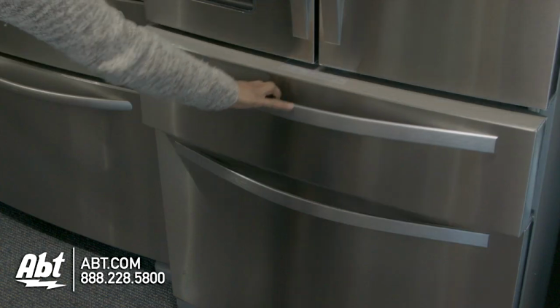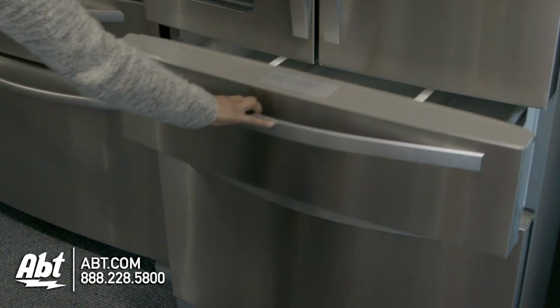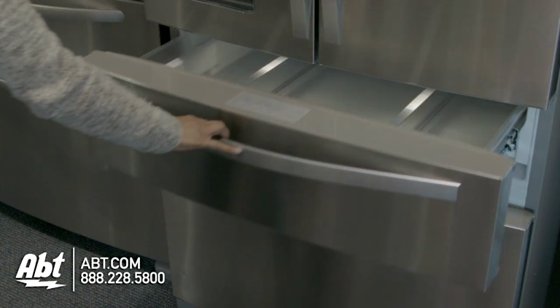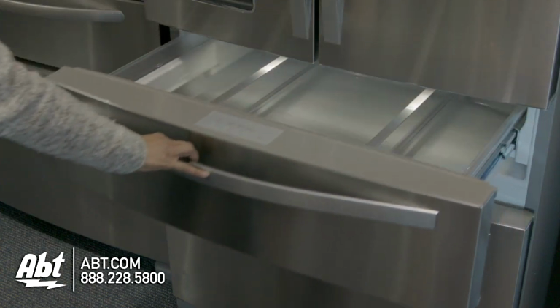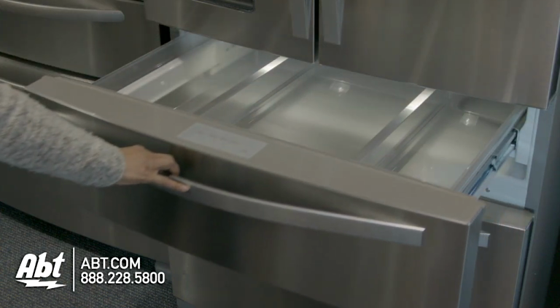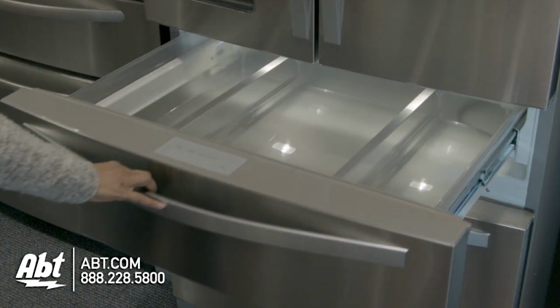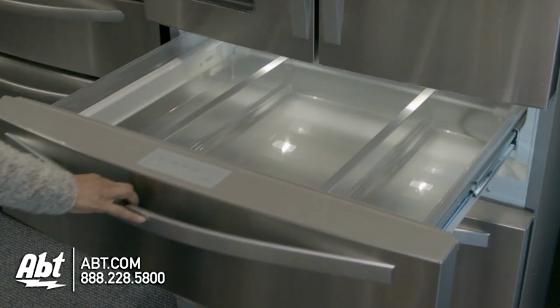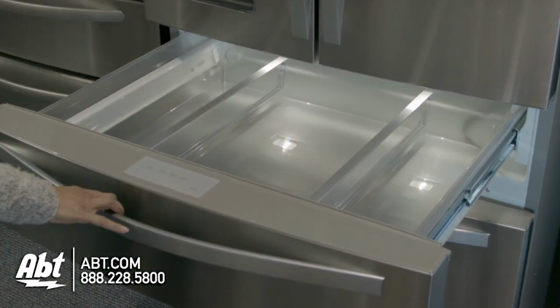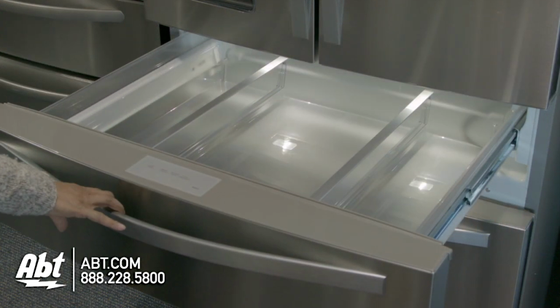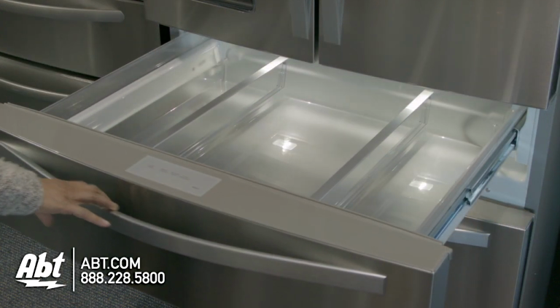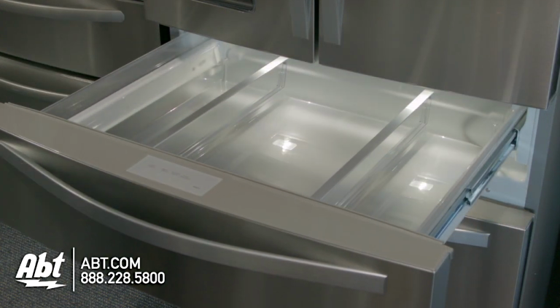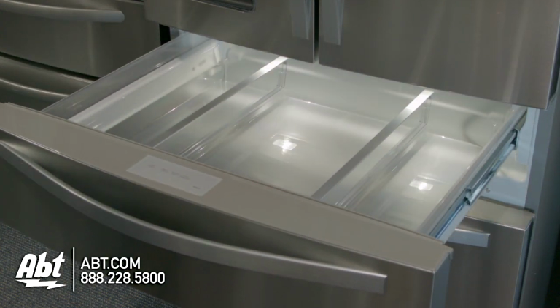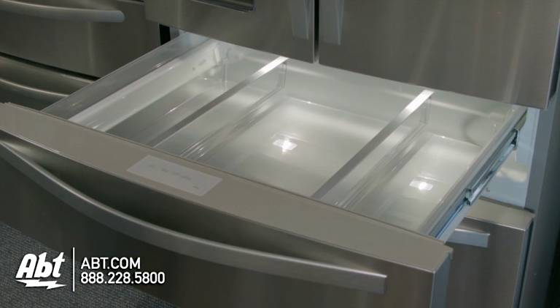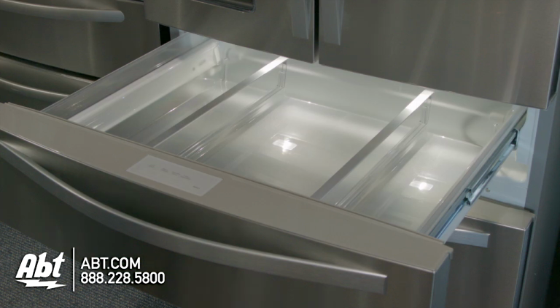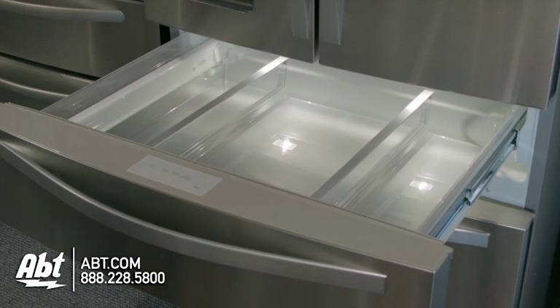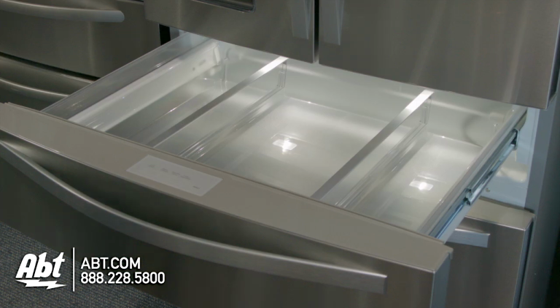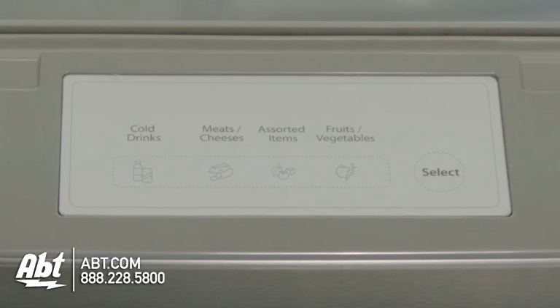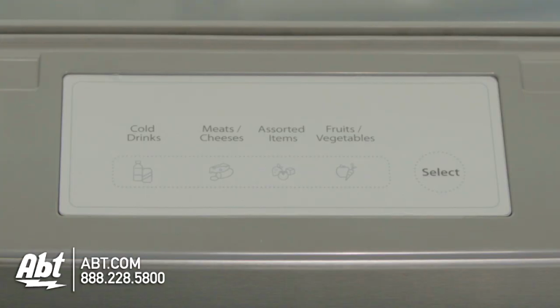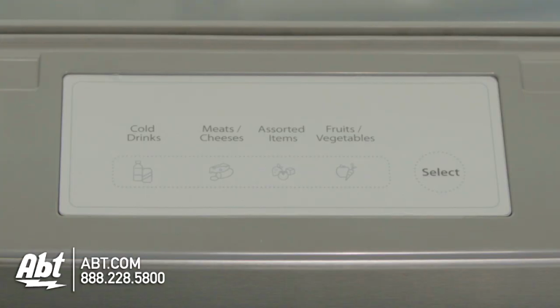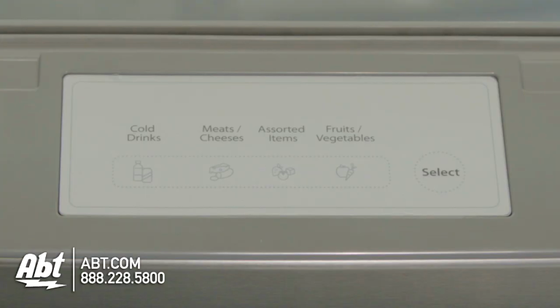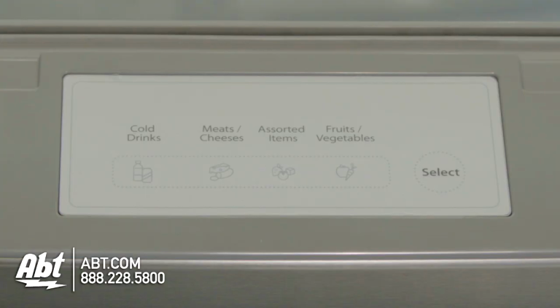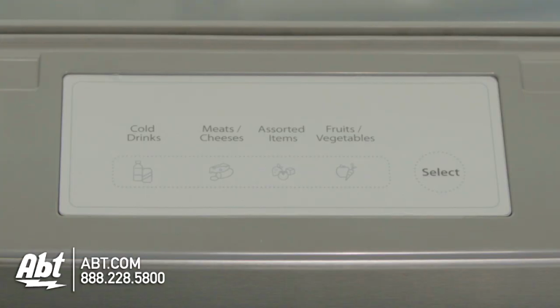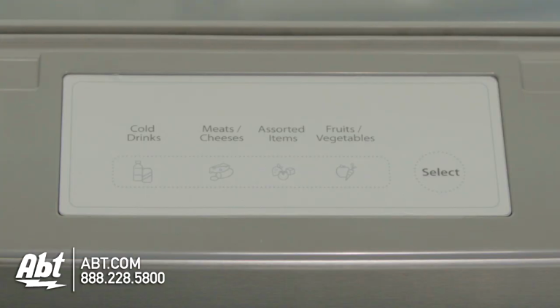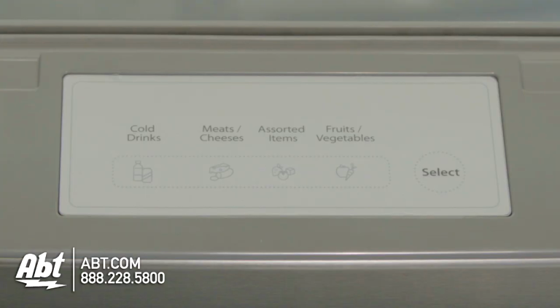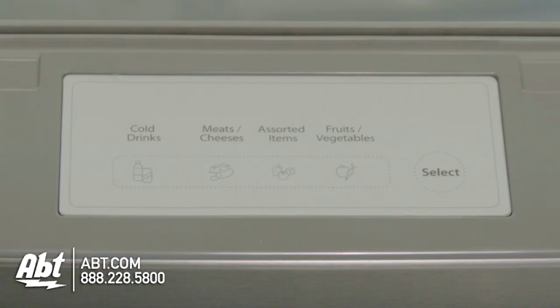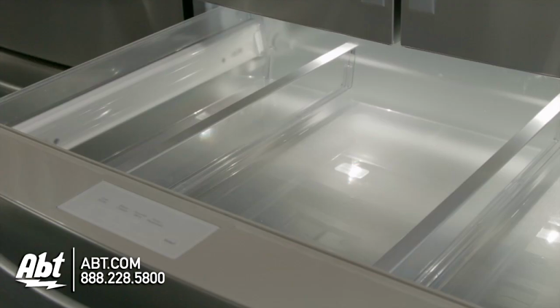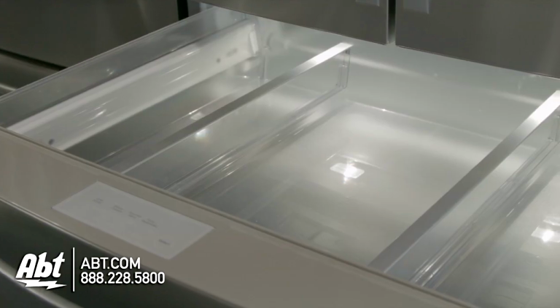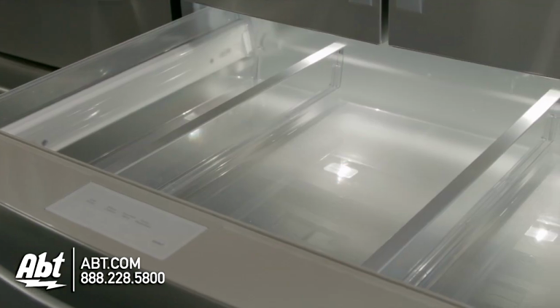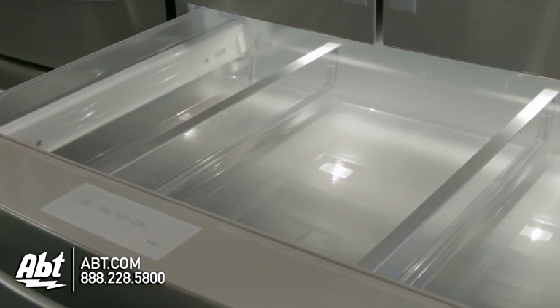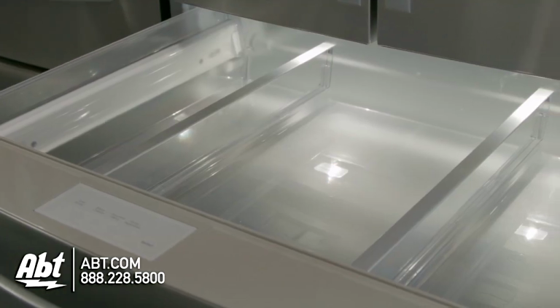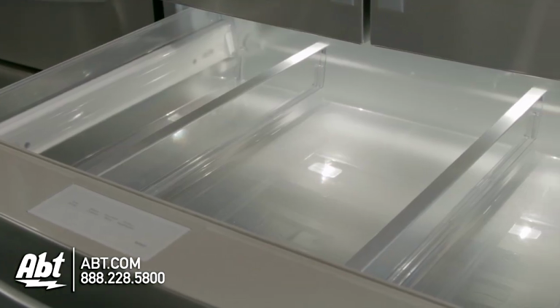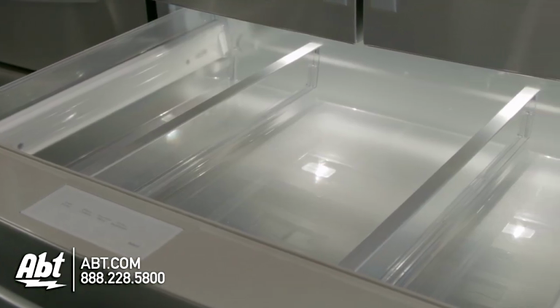The fresh door full extension refrigerator drawer has separate temperature controls and two divider bars.